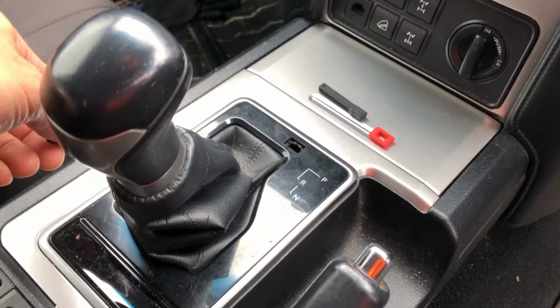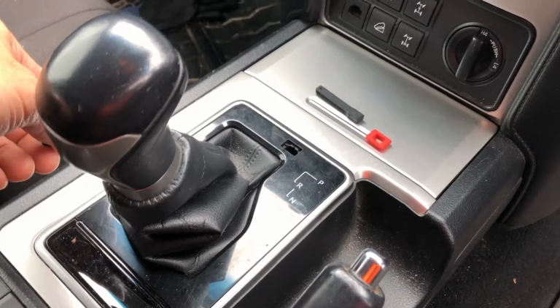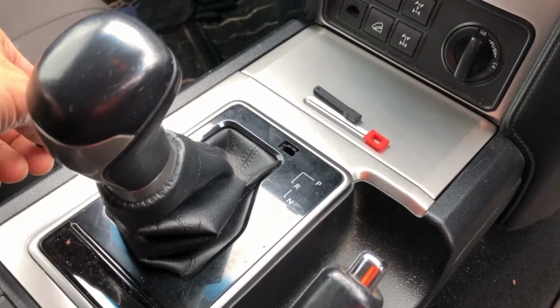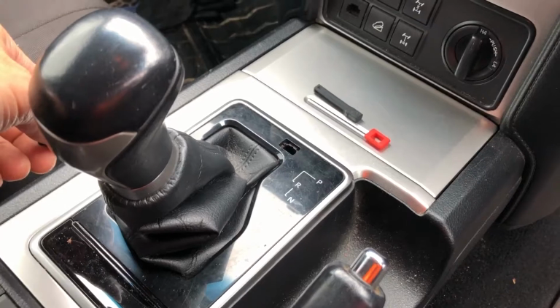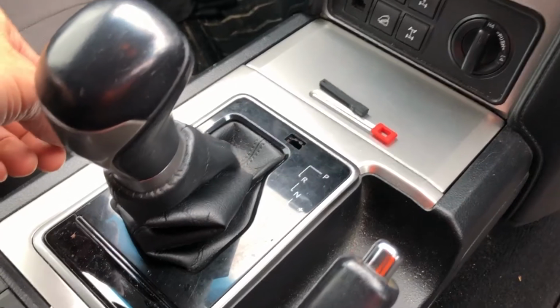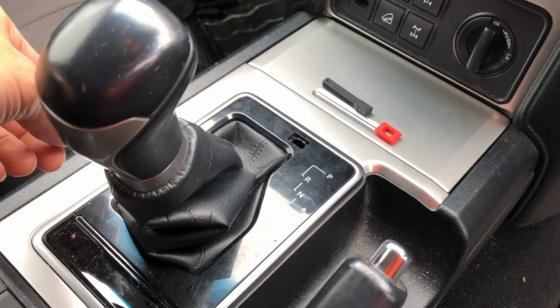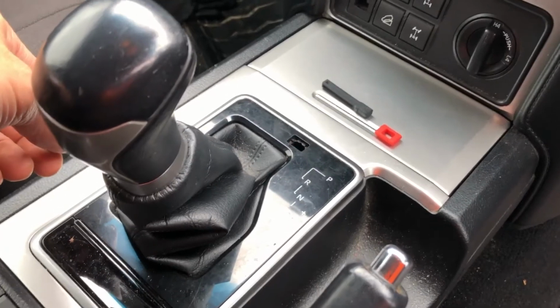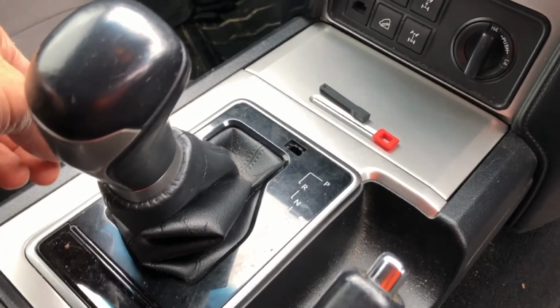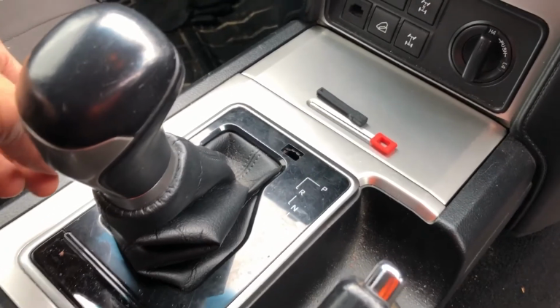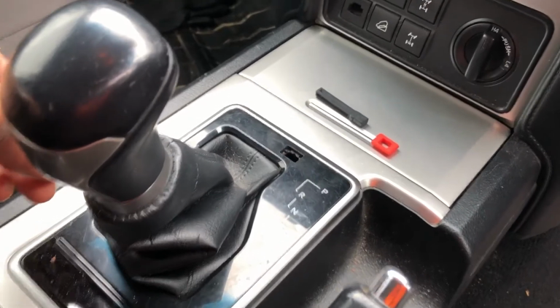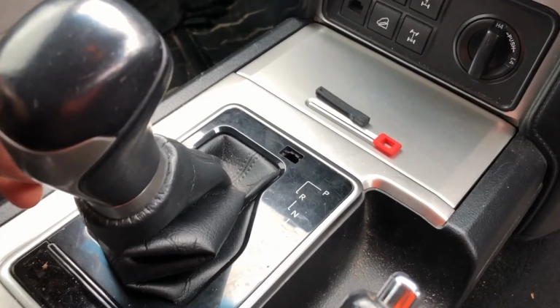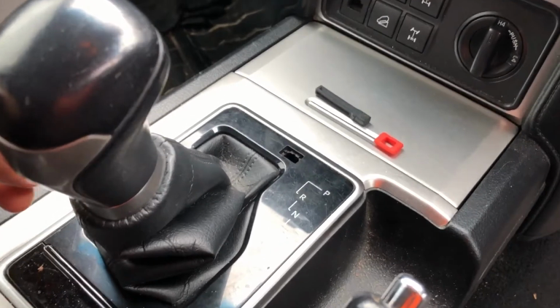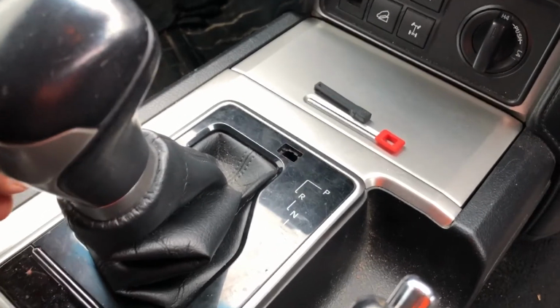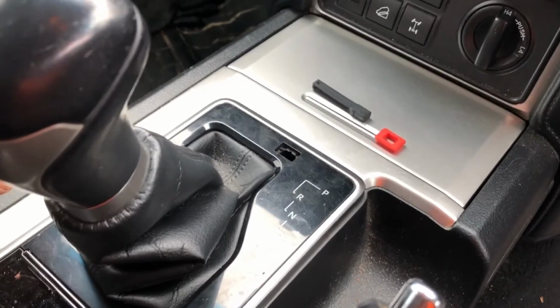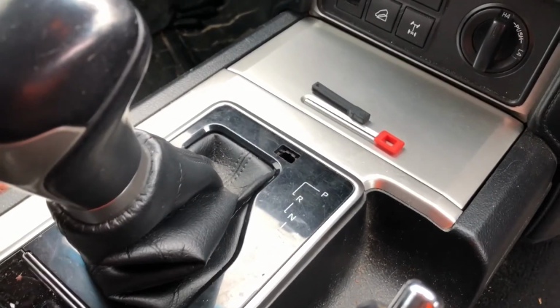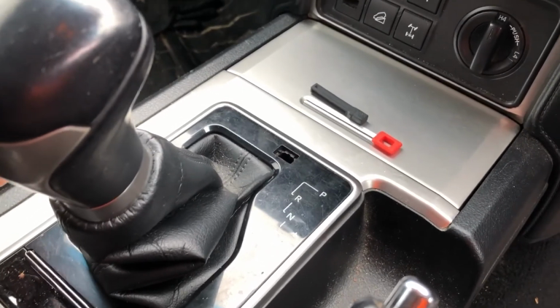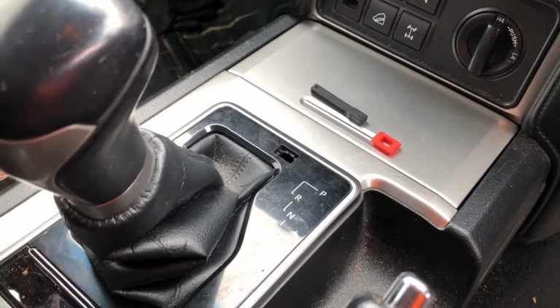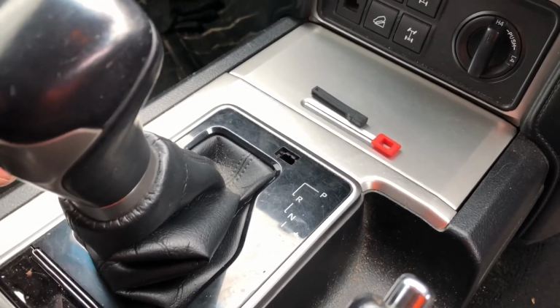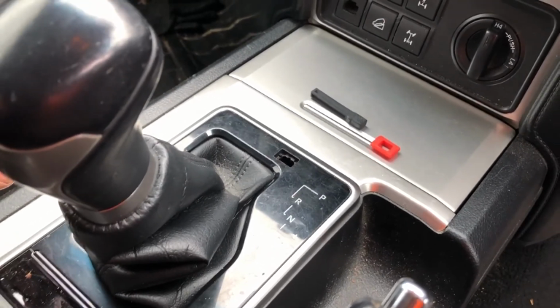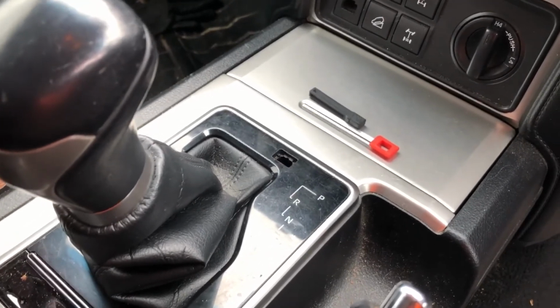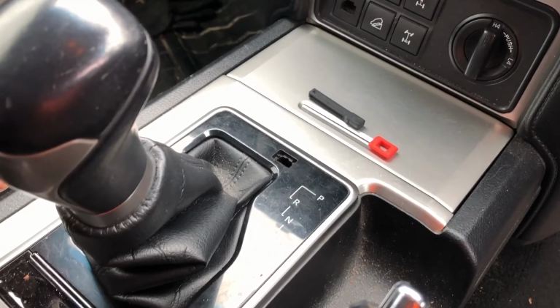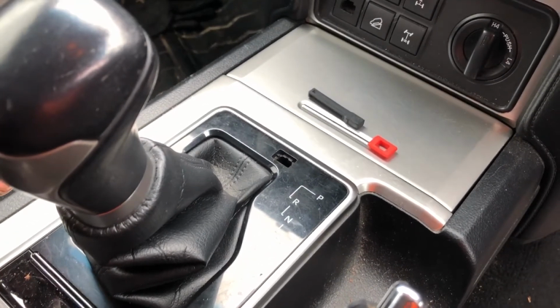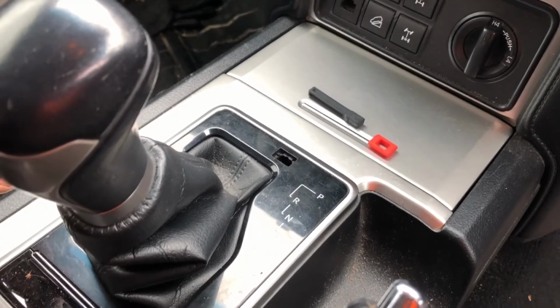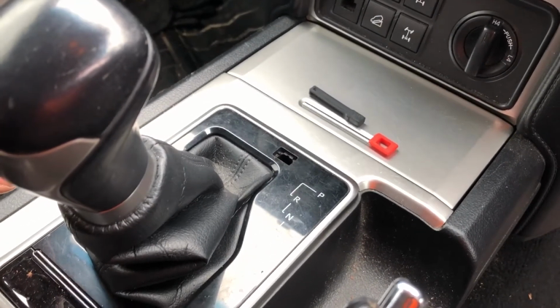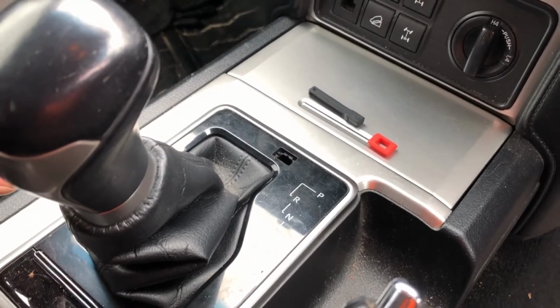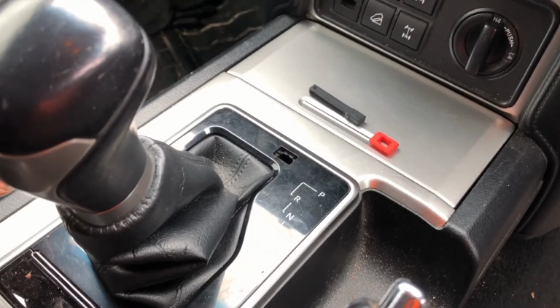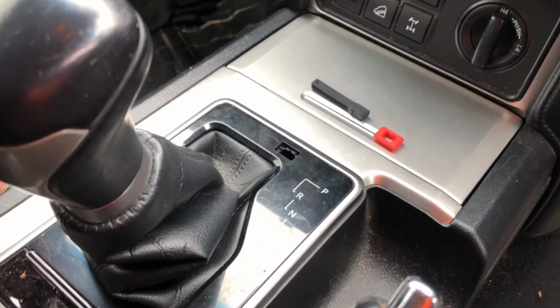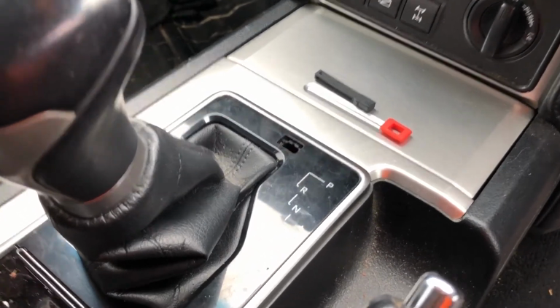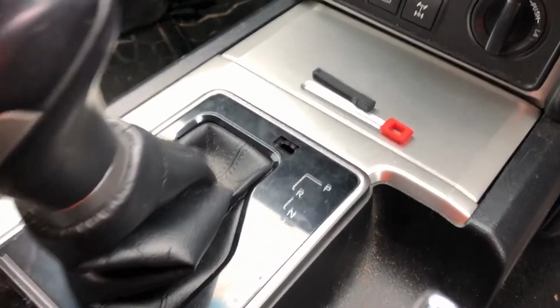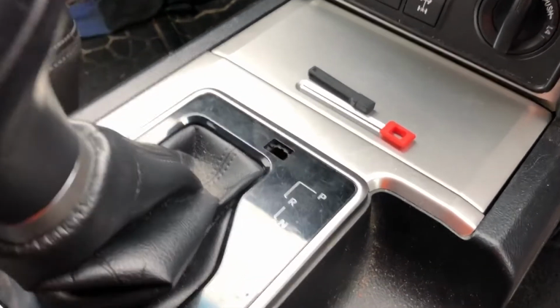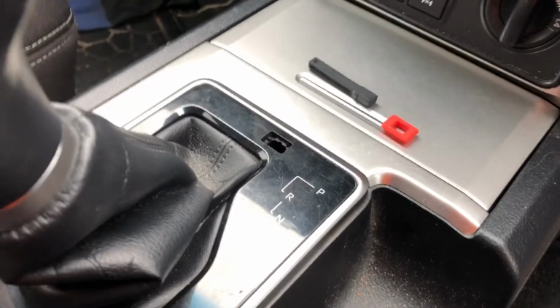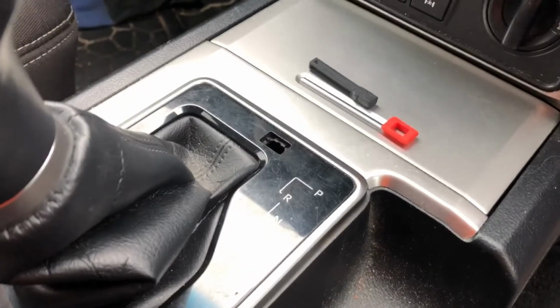This might look very familiar to a lot of our customers. This is a Prado 150, 2018 model.